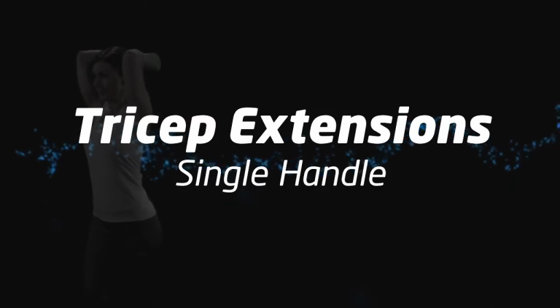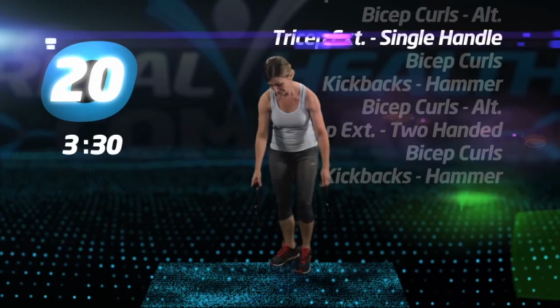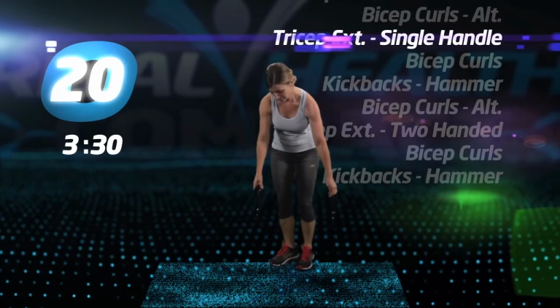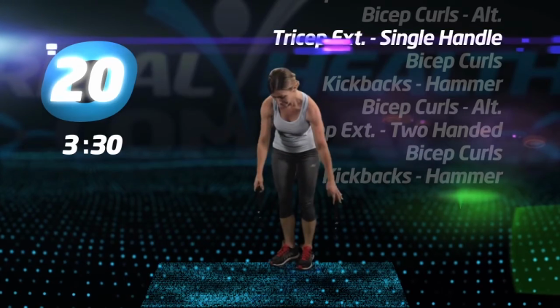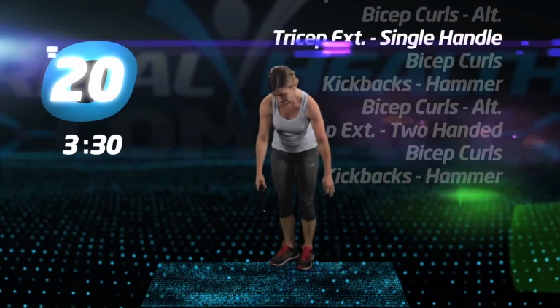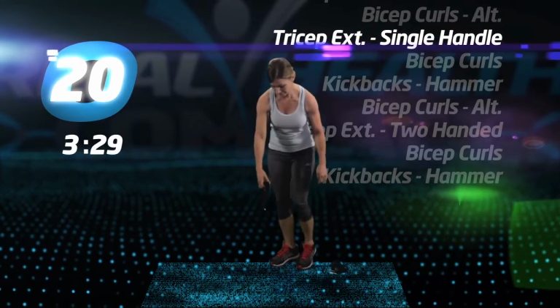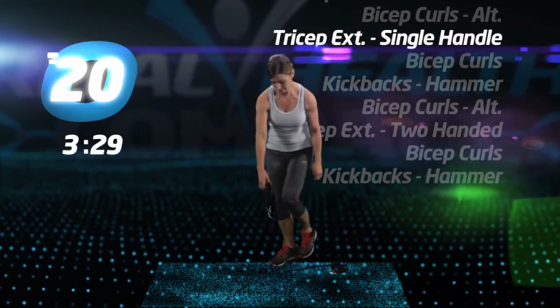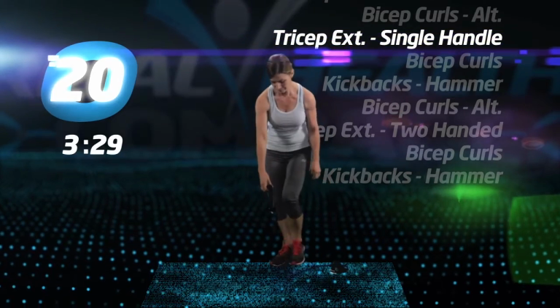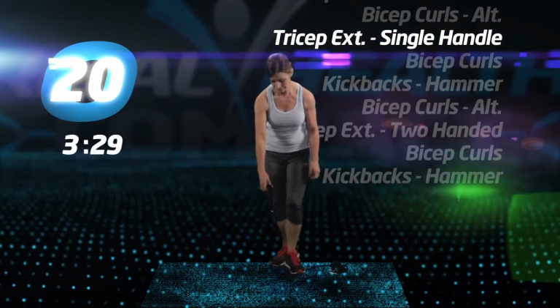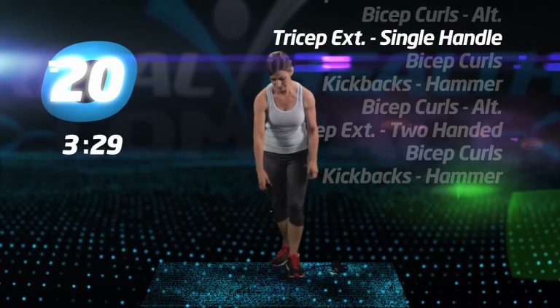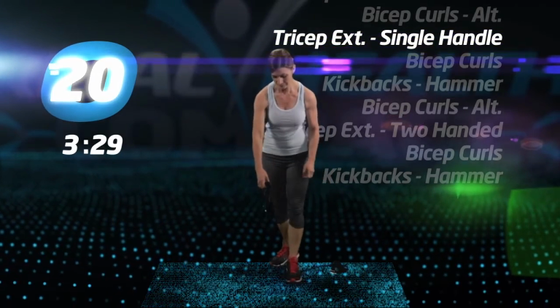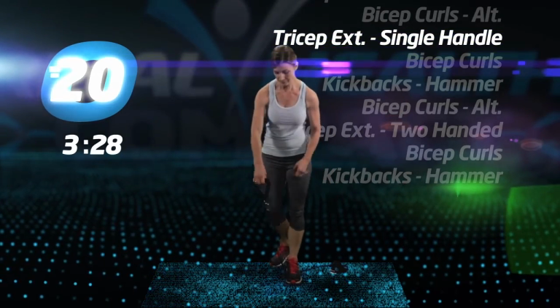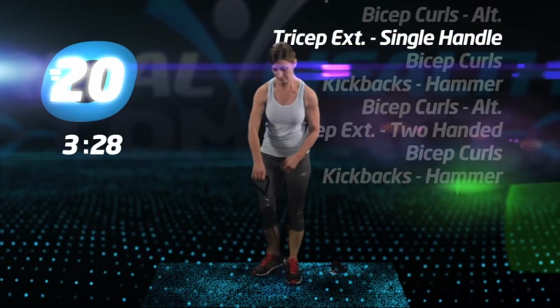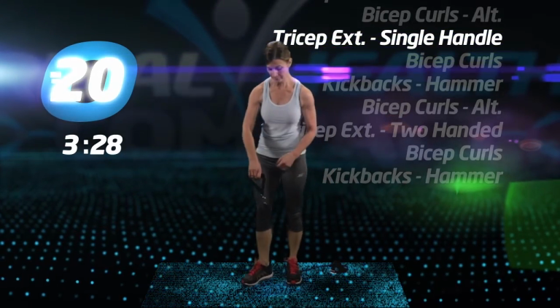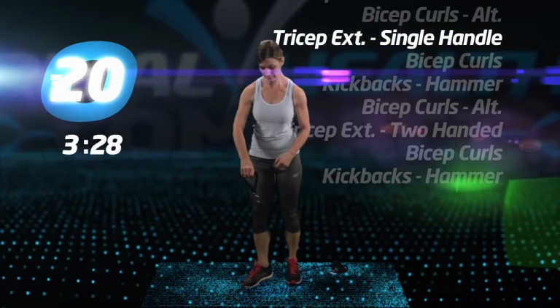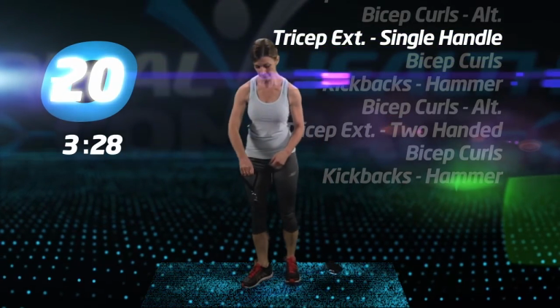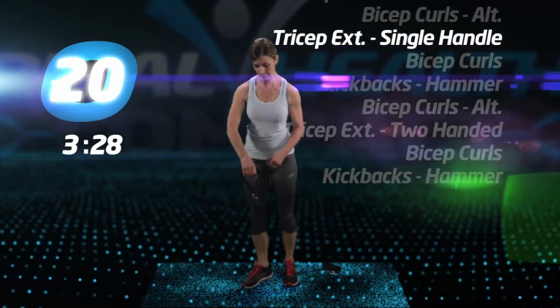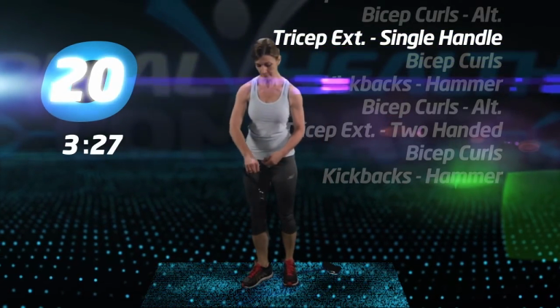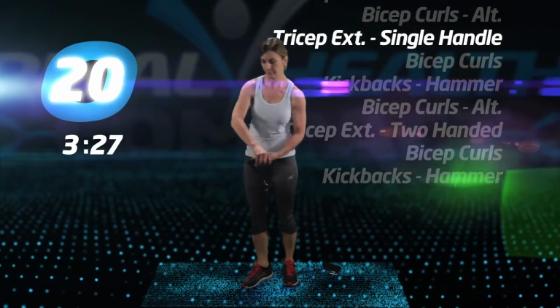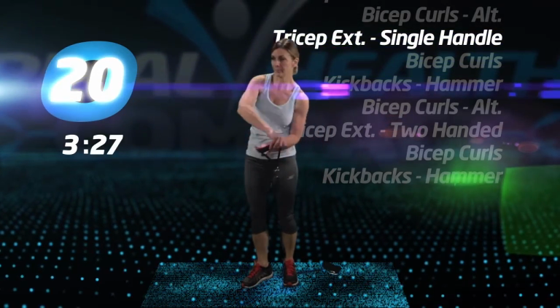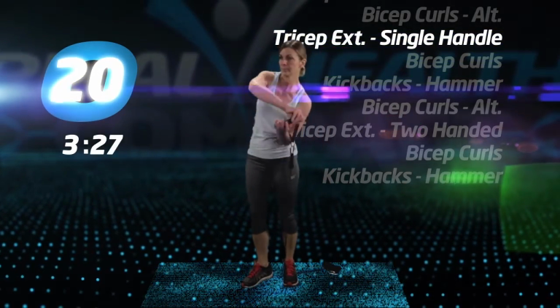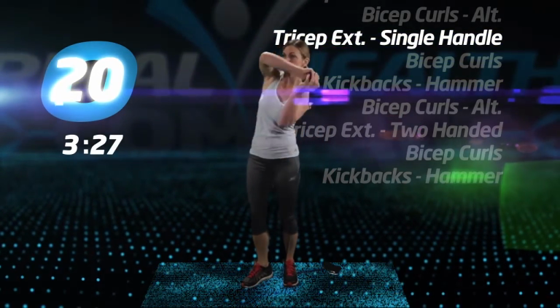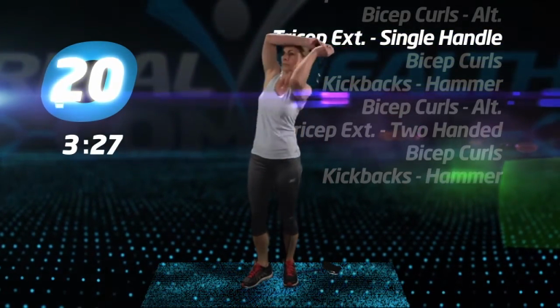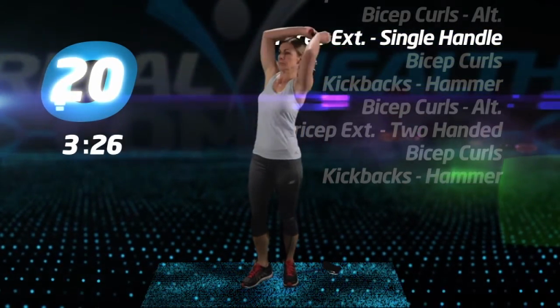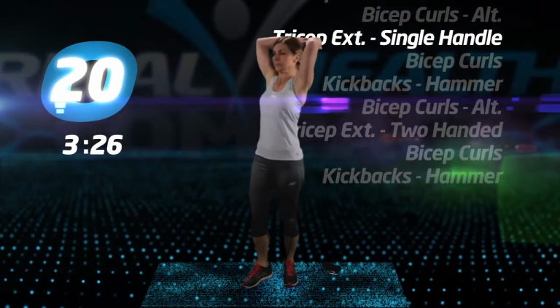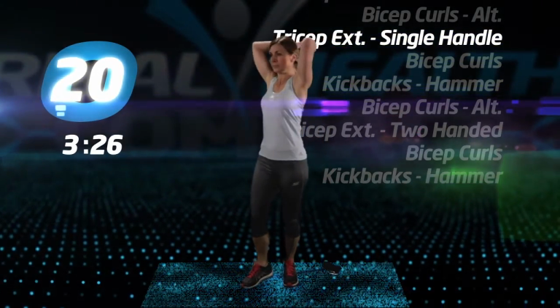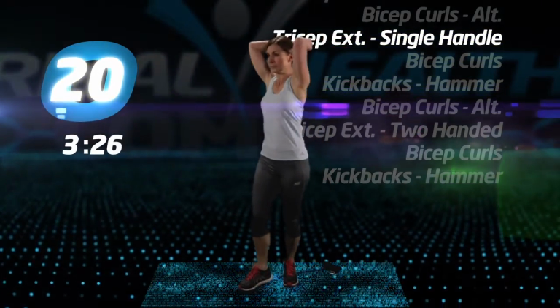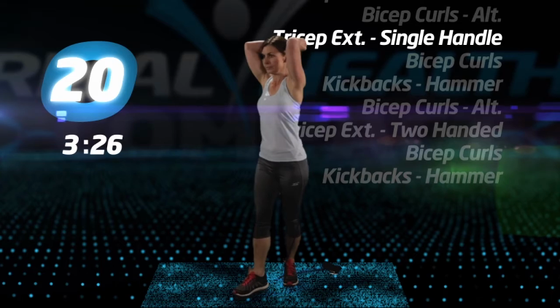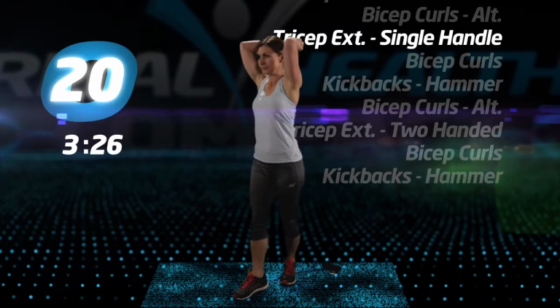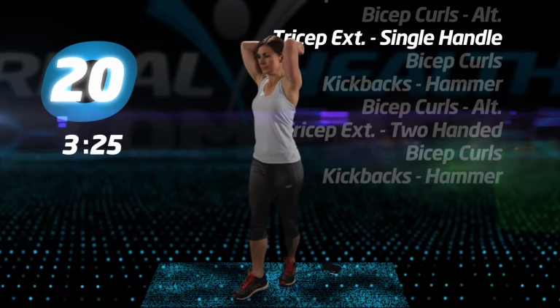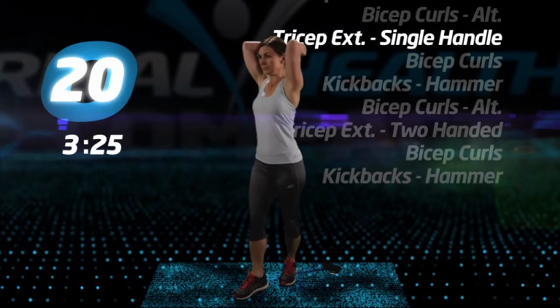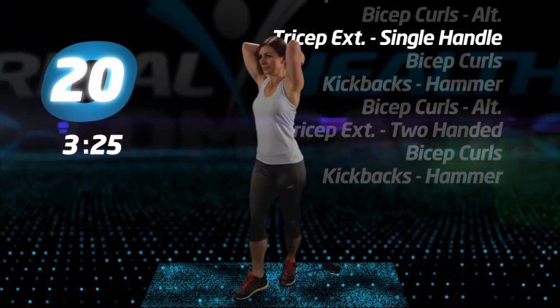We're going to begin in three, two, one.